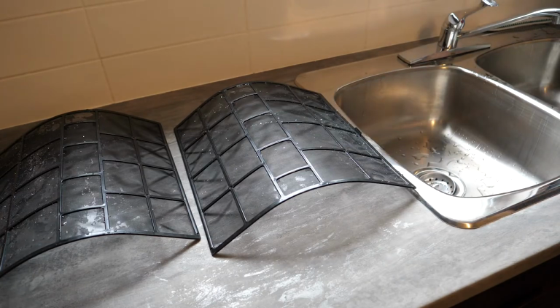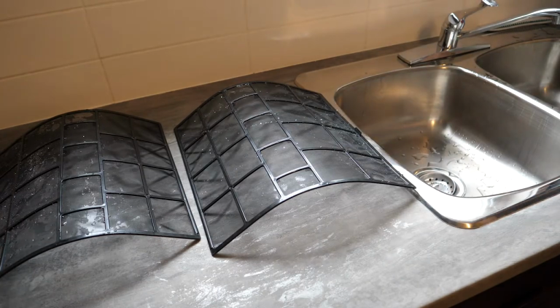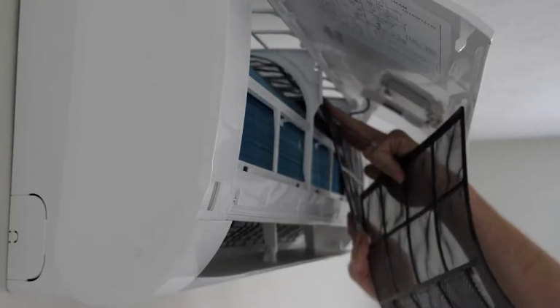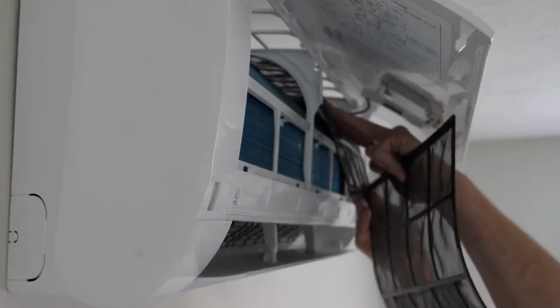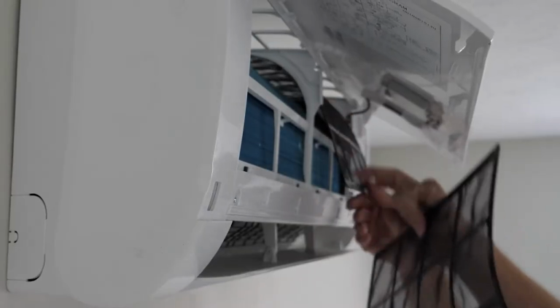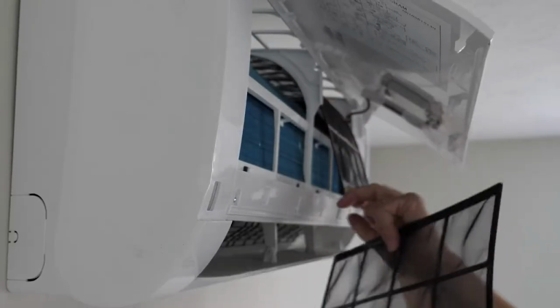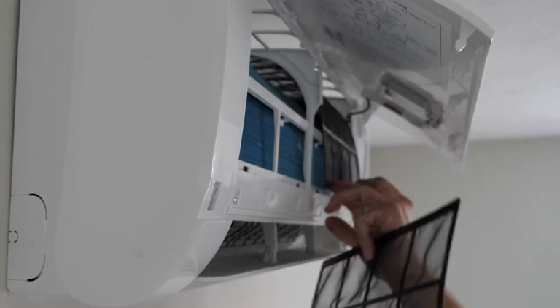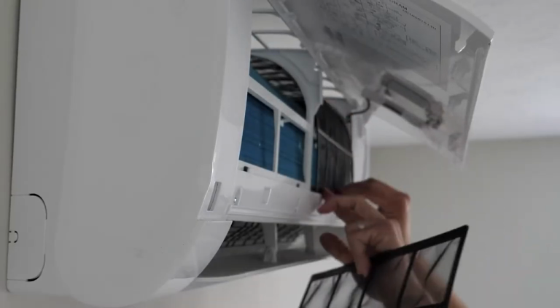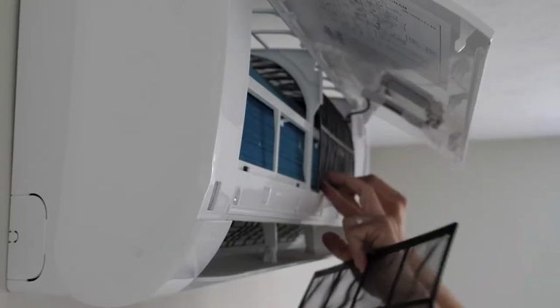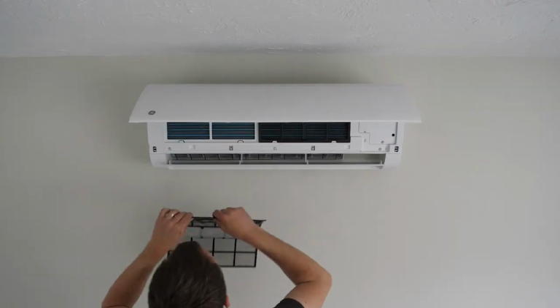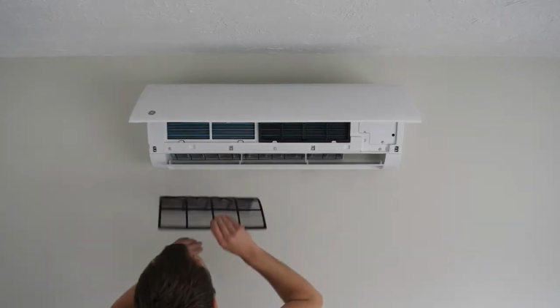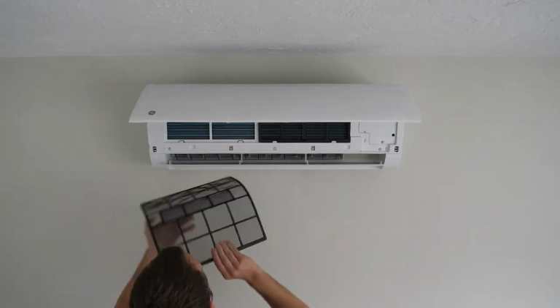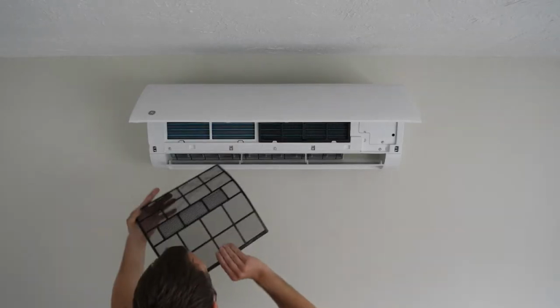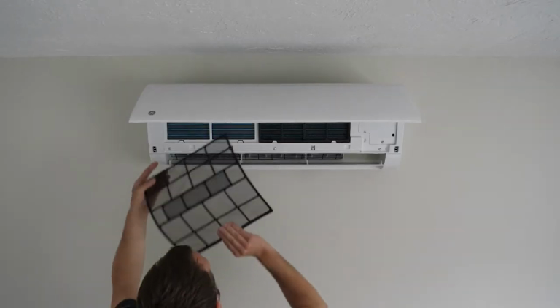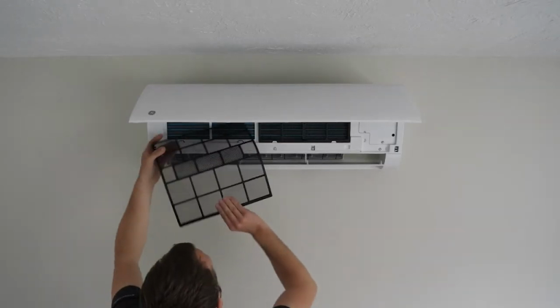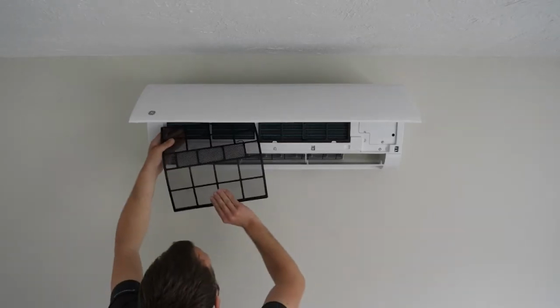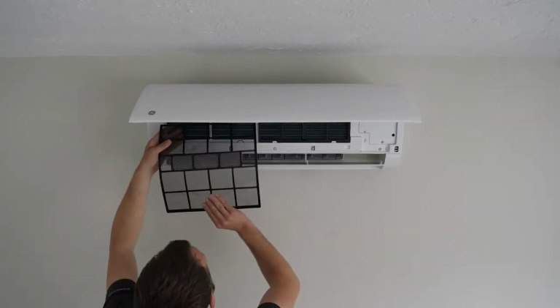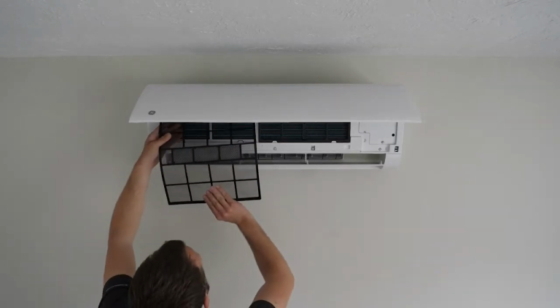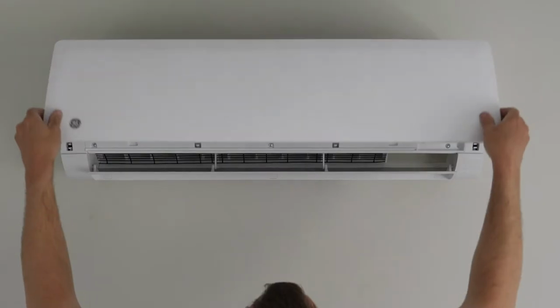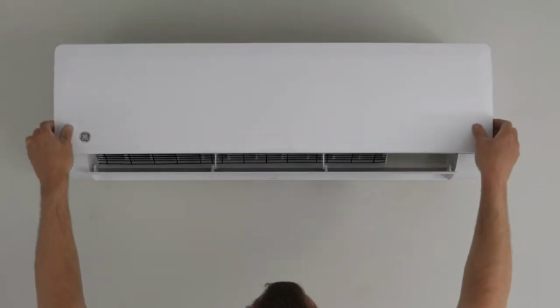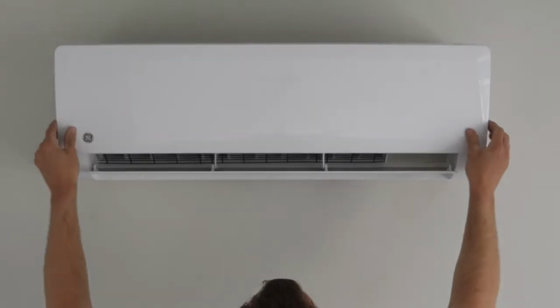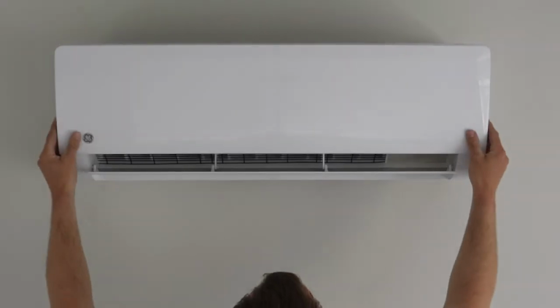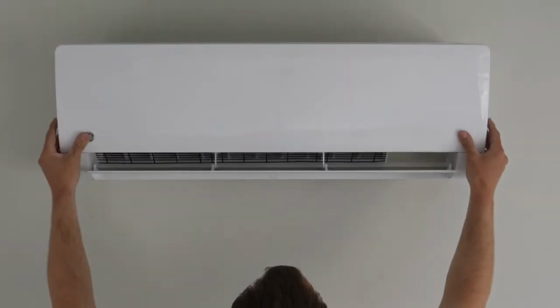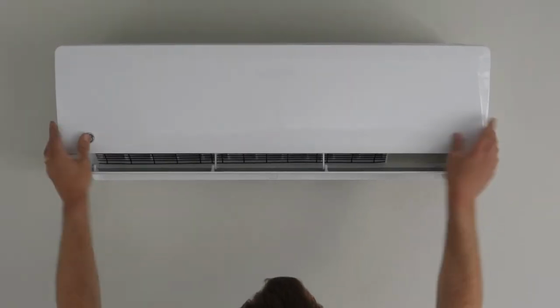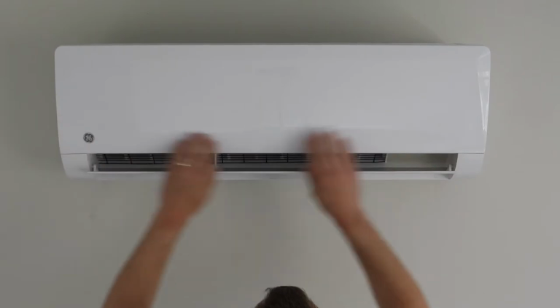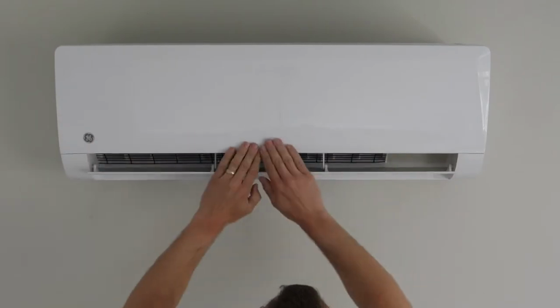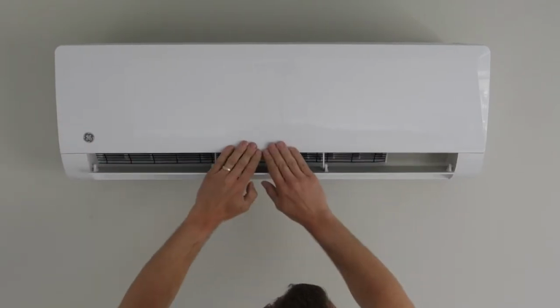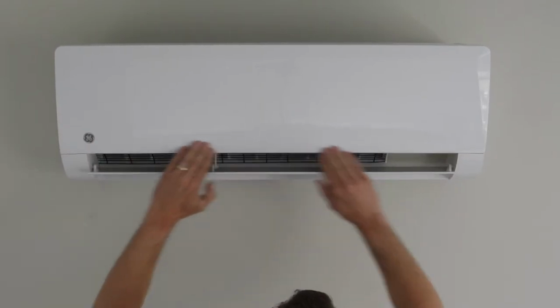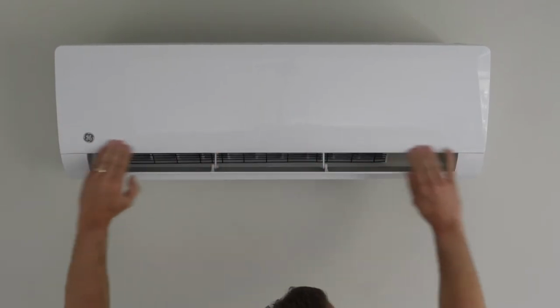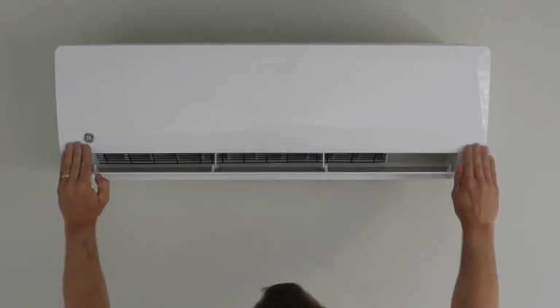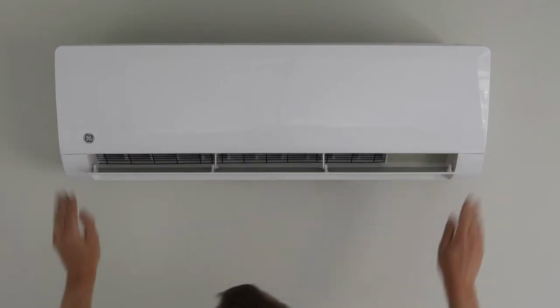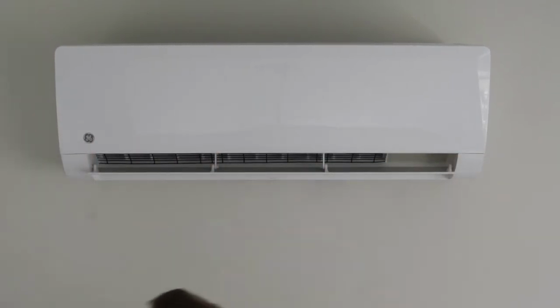After it's dry, reverse the process and reinsert the filters. Close the cover and you're ready to go.